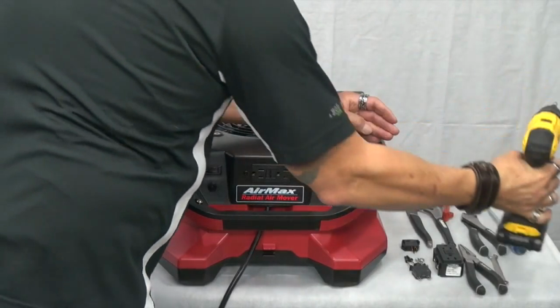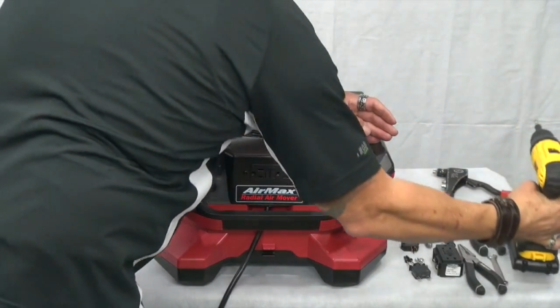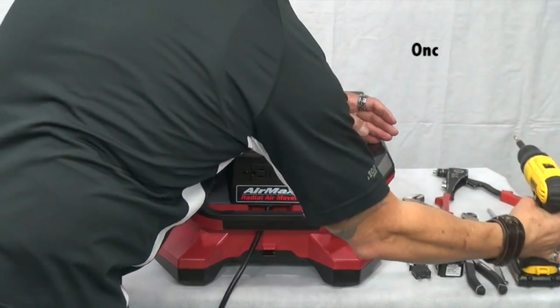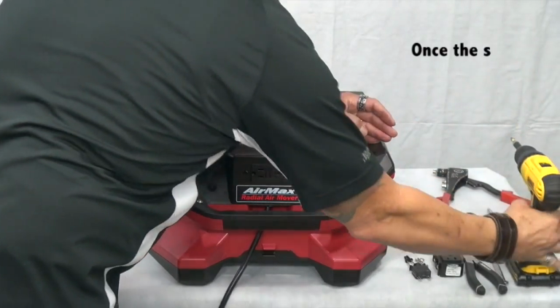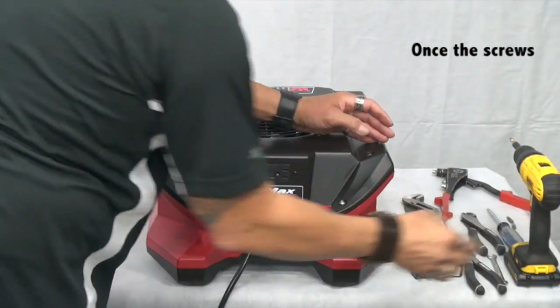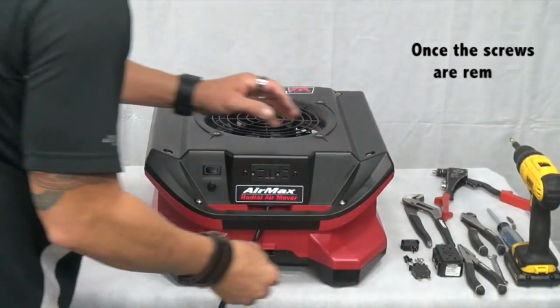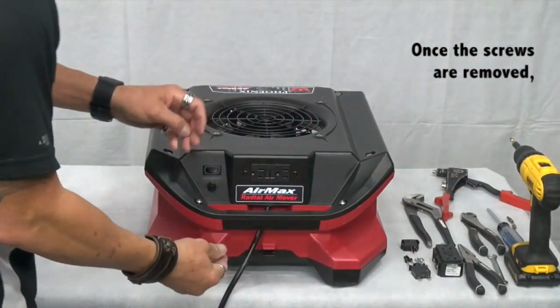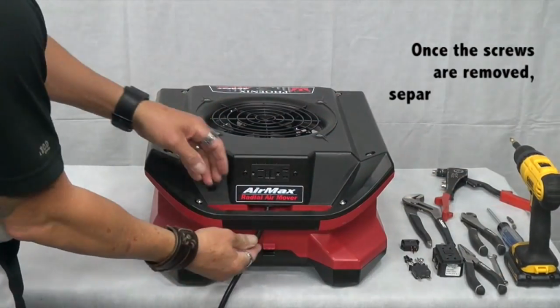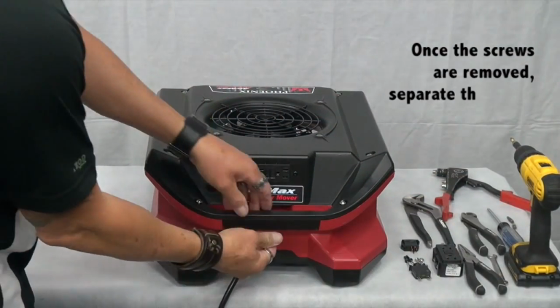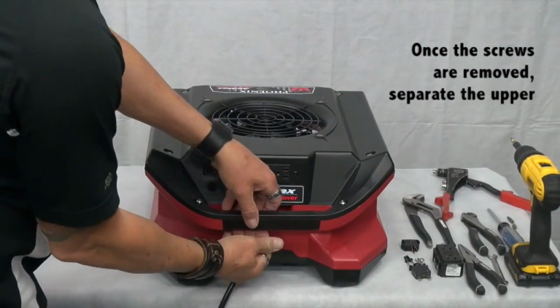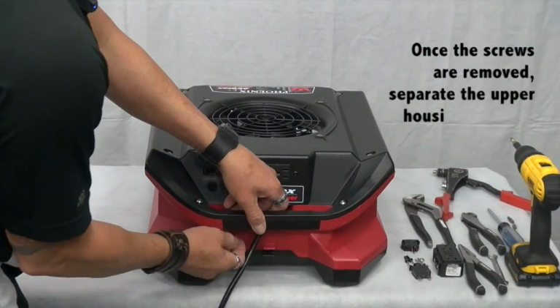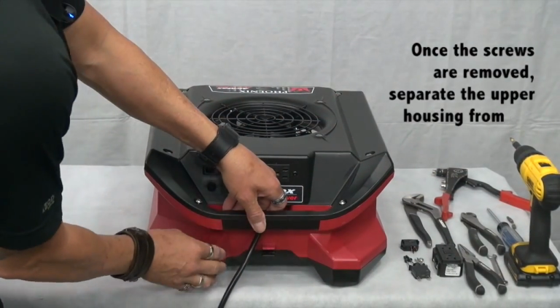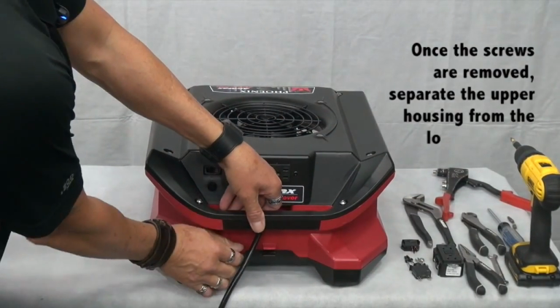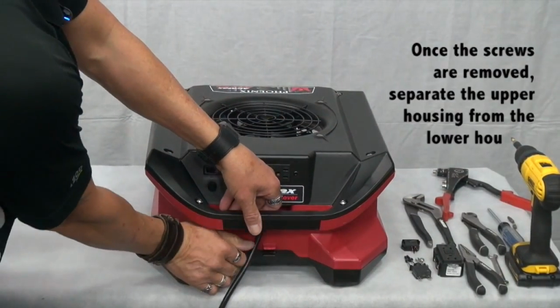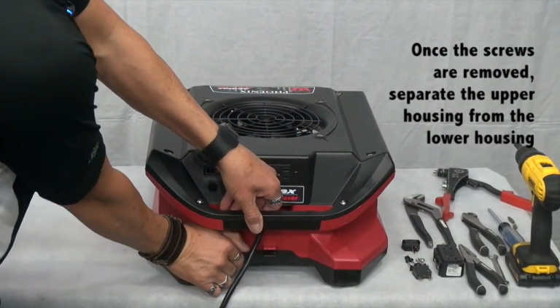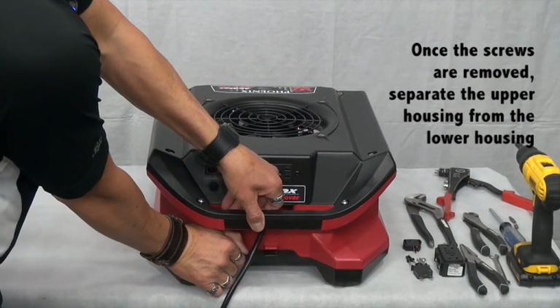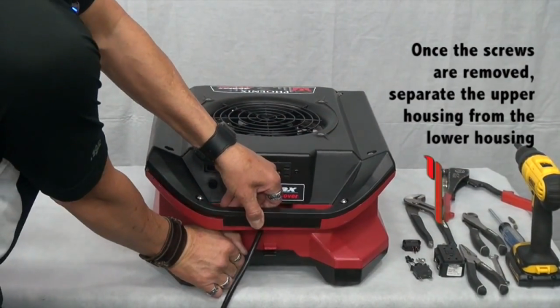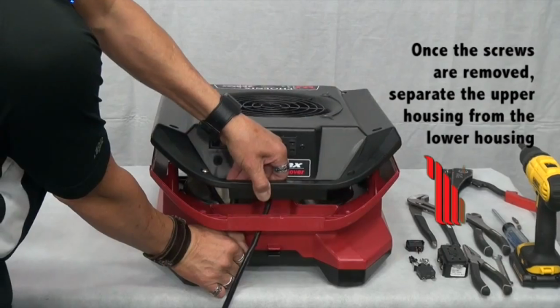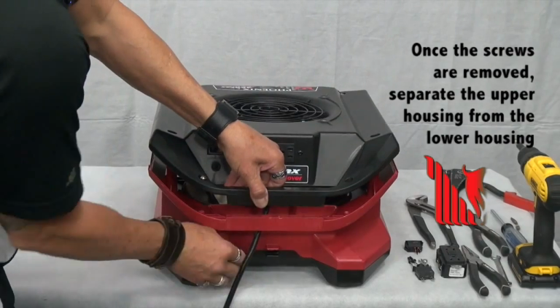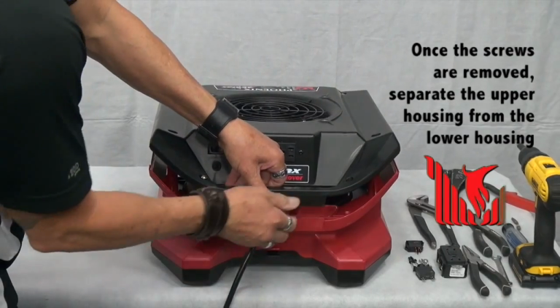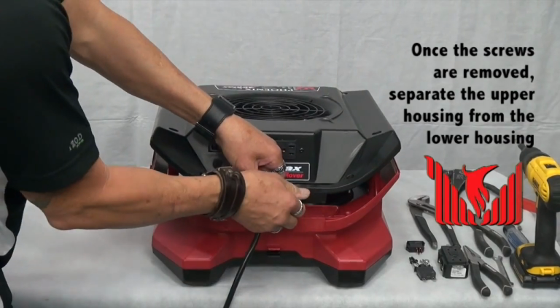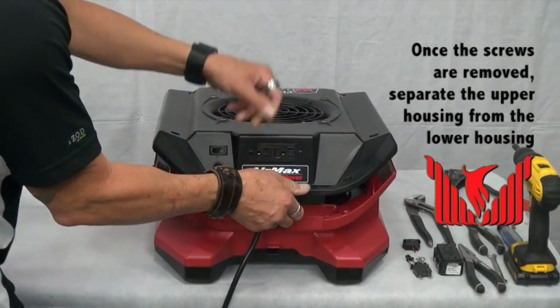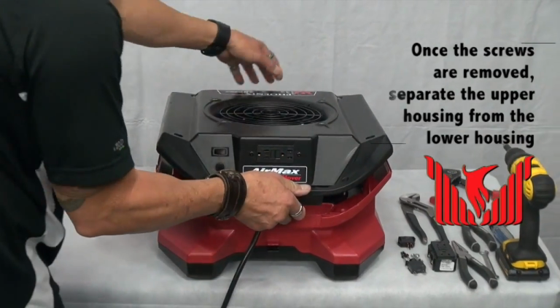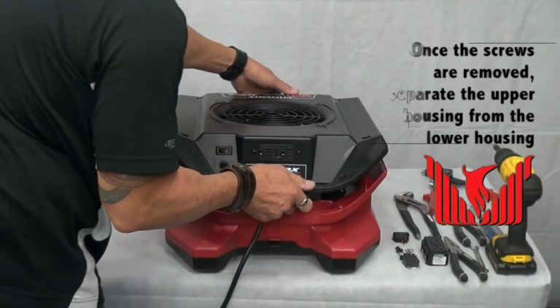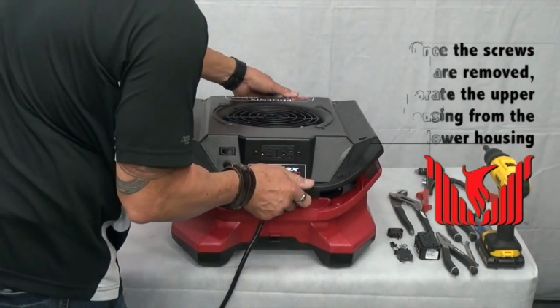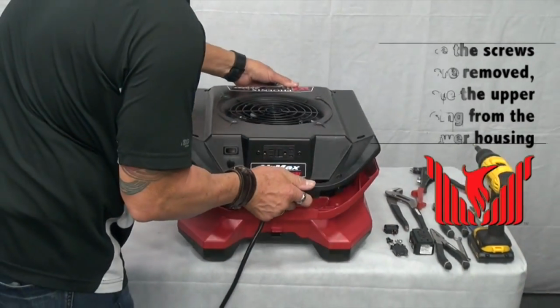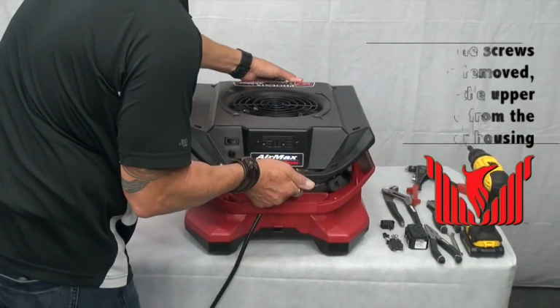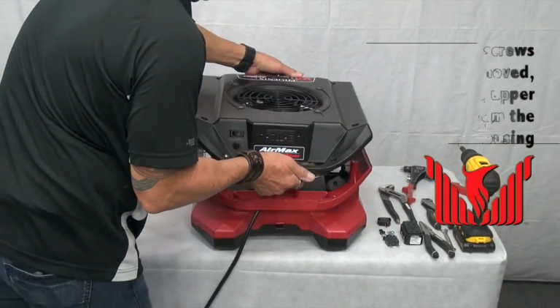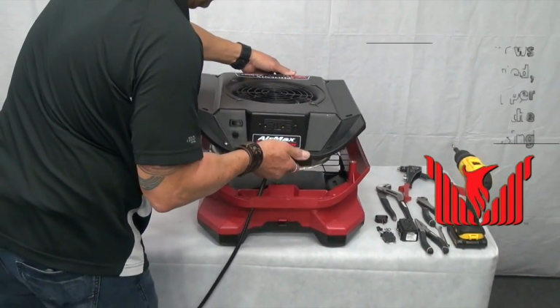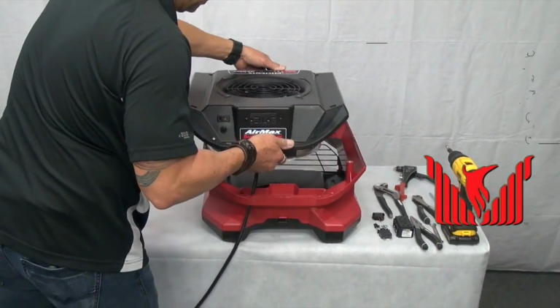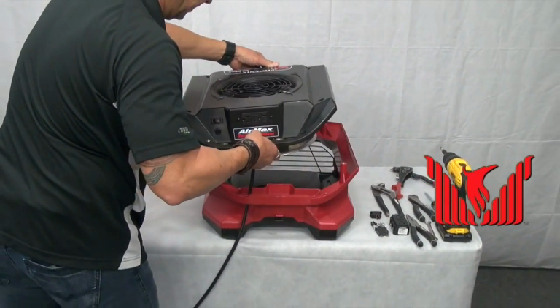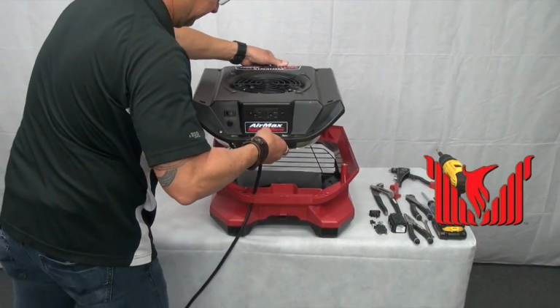Once the screws are removed, separate the upper from the lower housing and lift straight off.